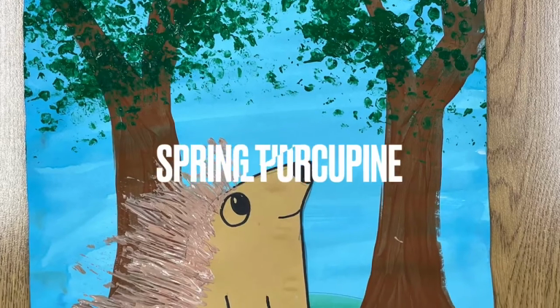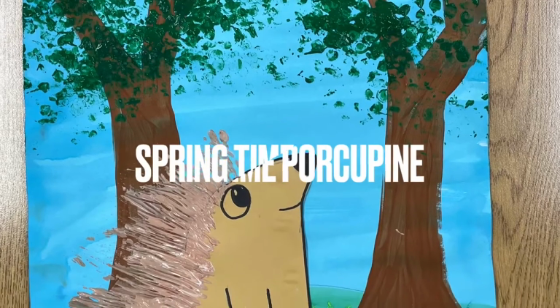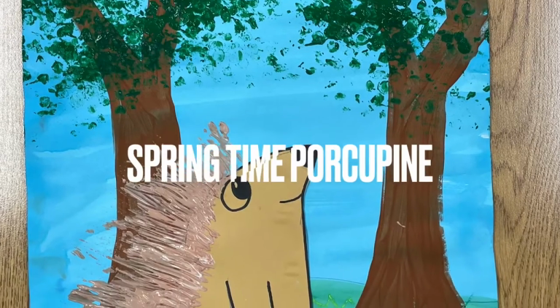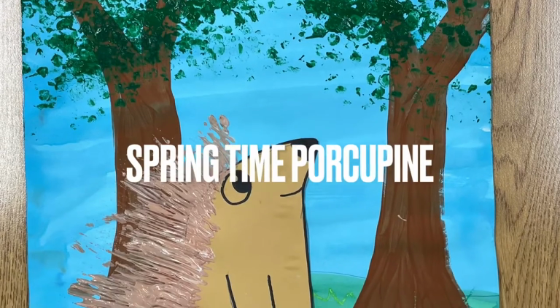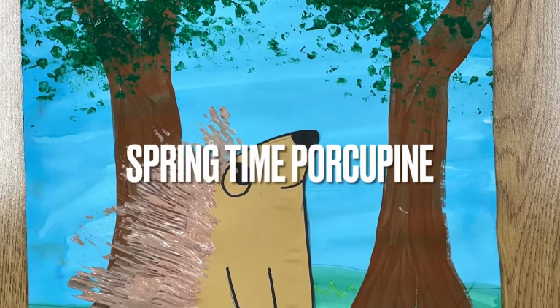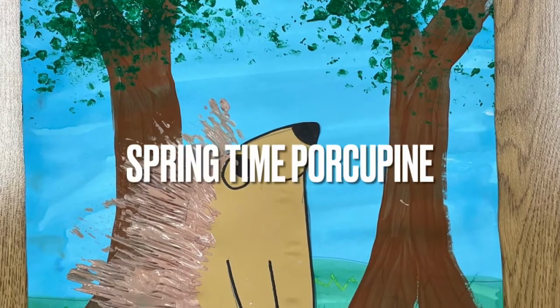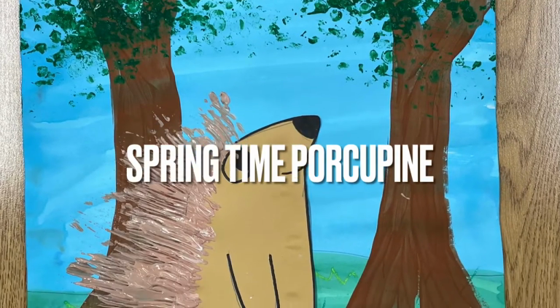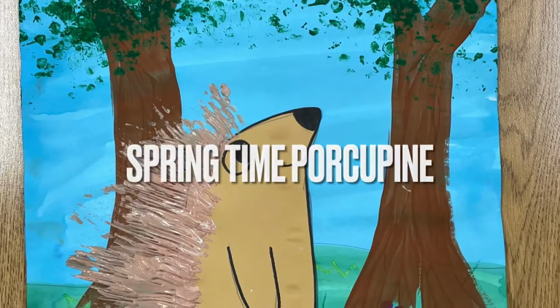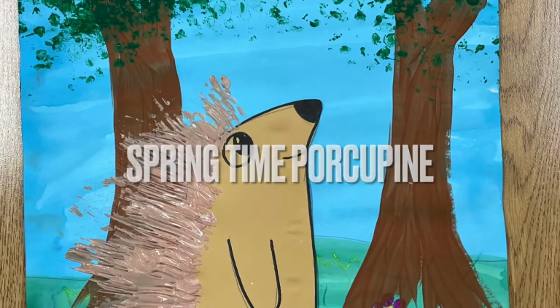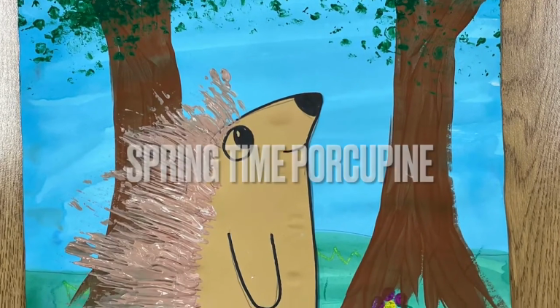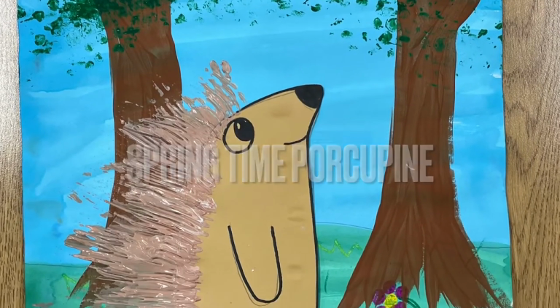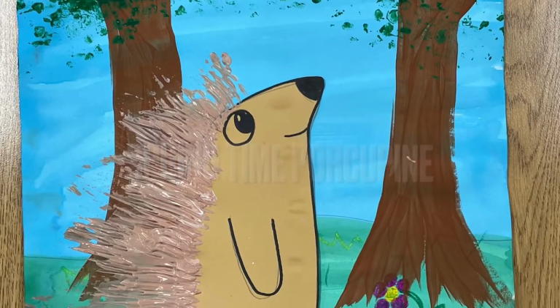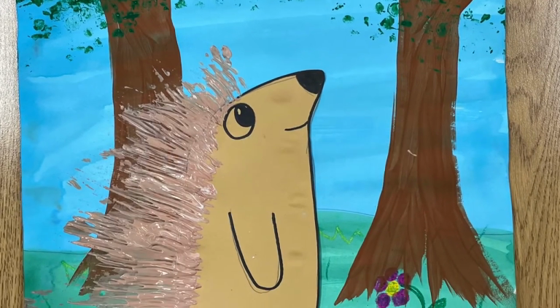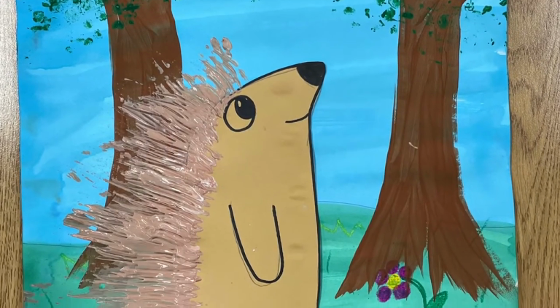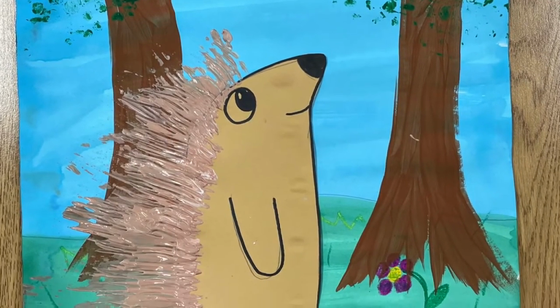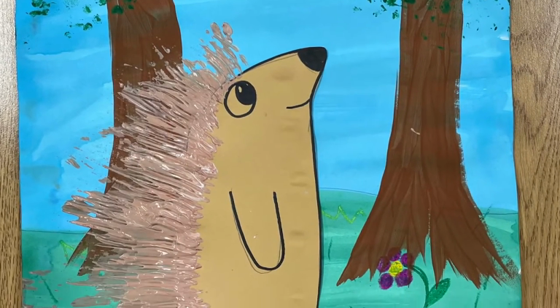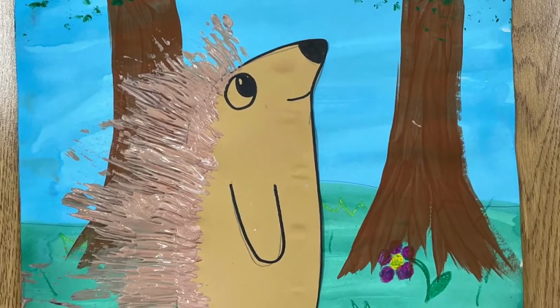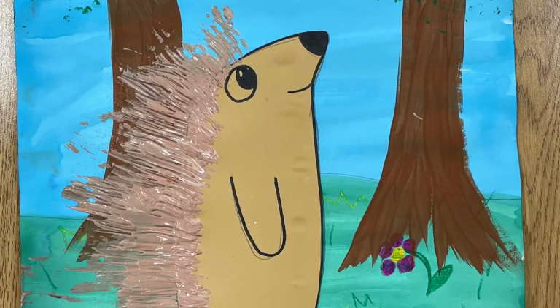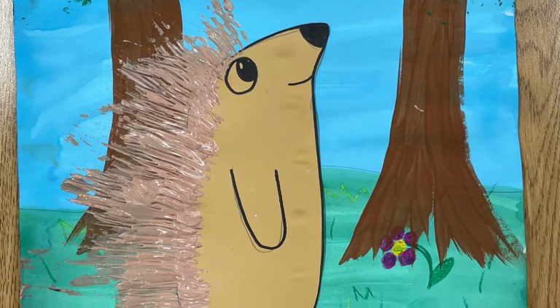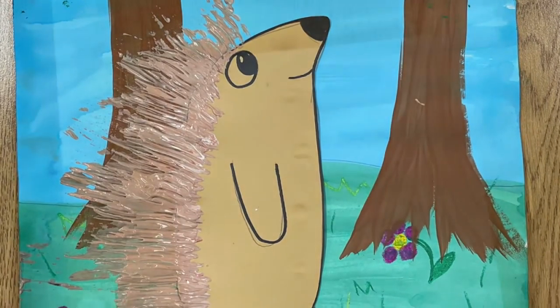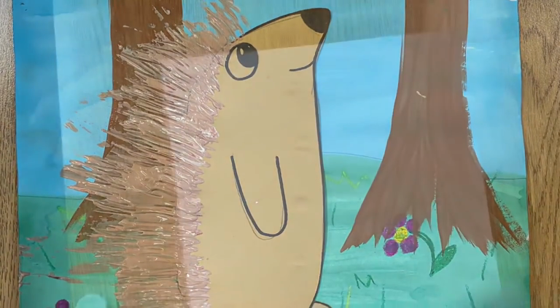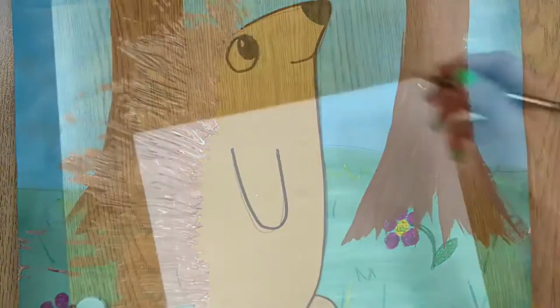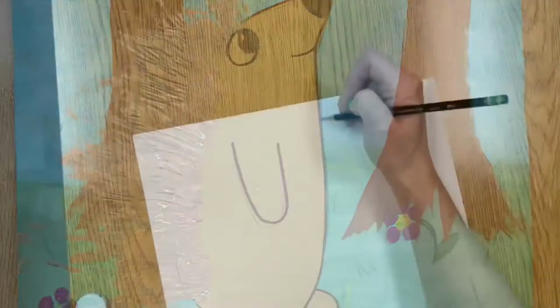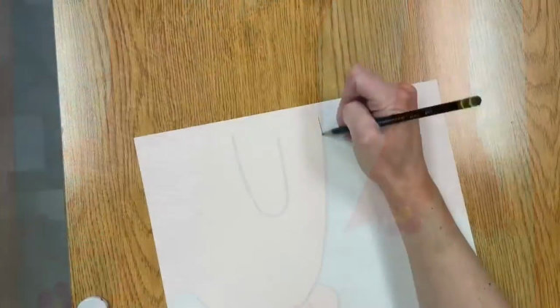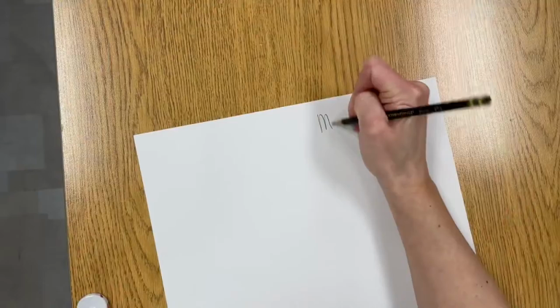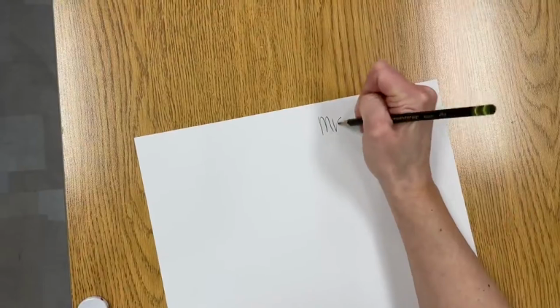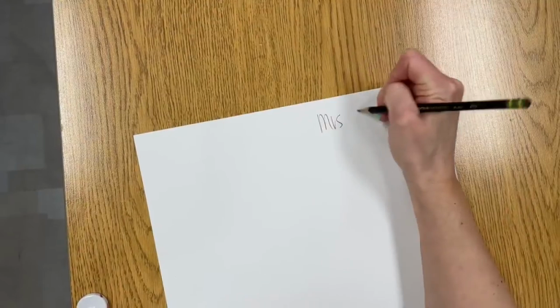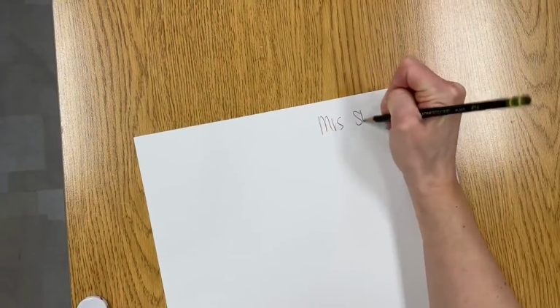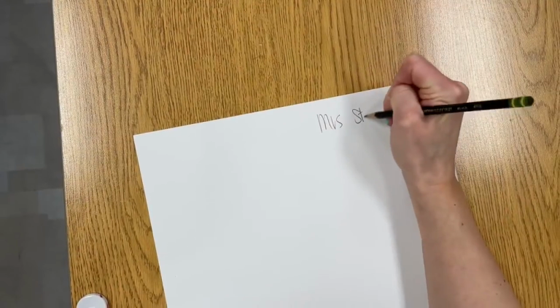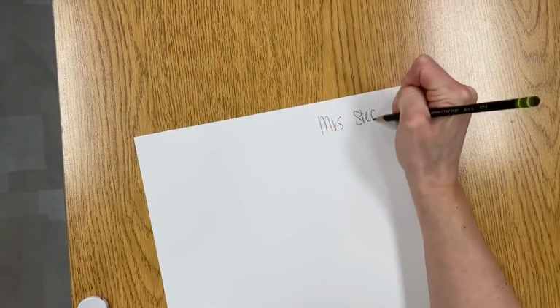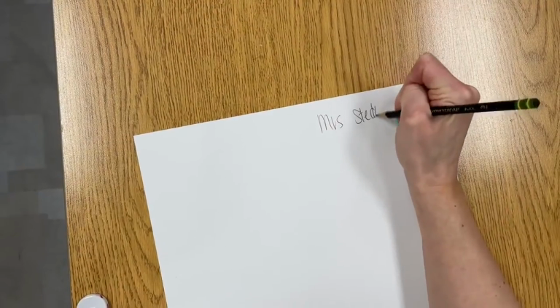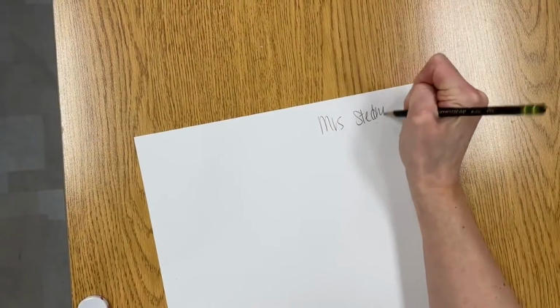Directions for your springtime porcupine. Name and teacher code on the back.